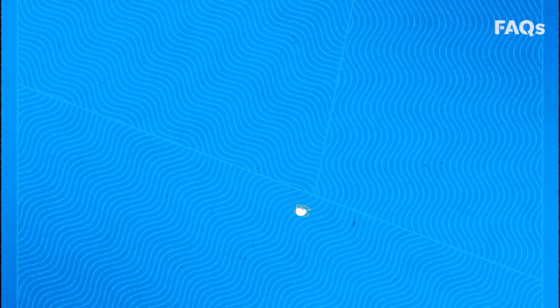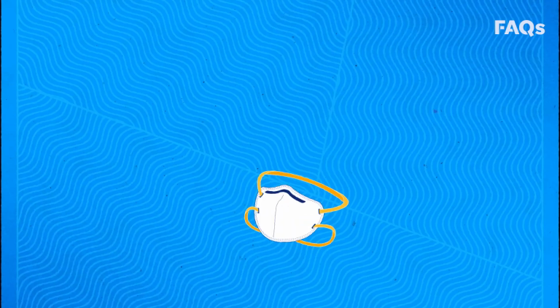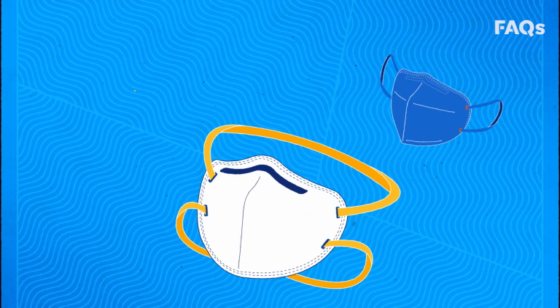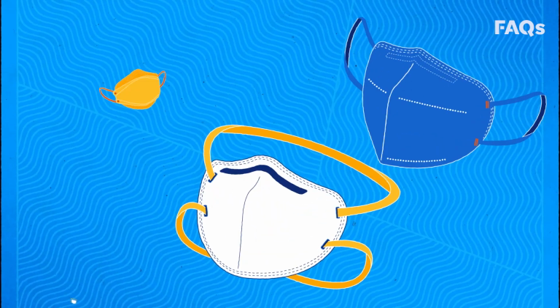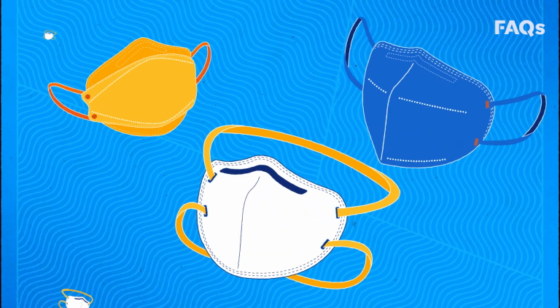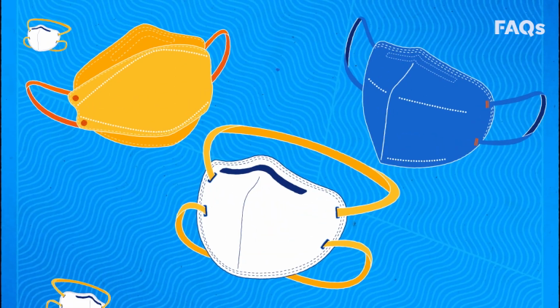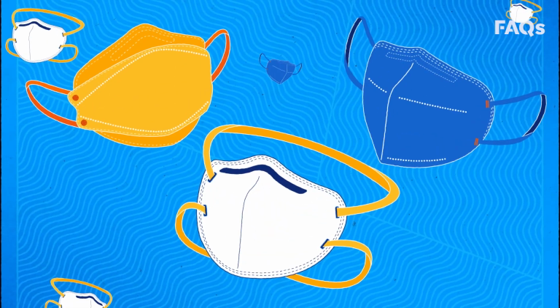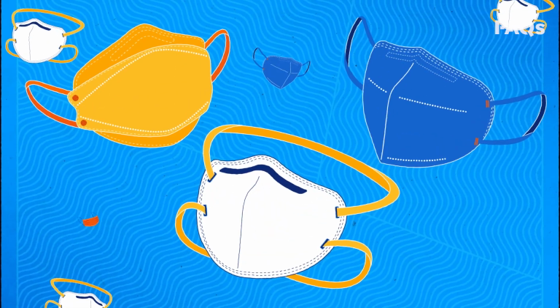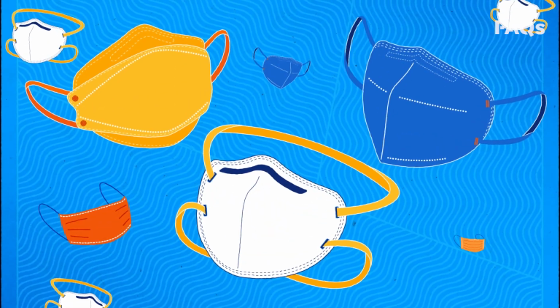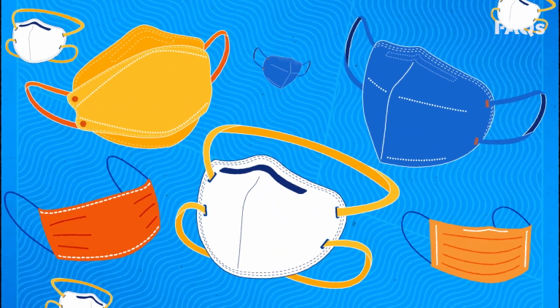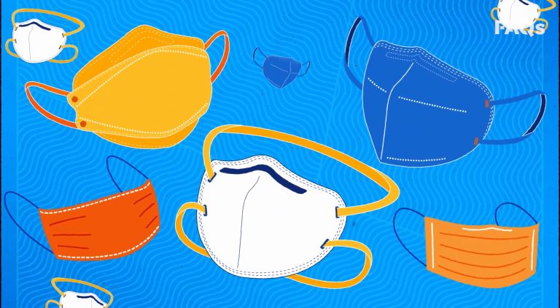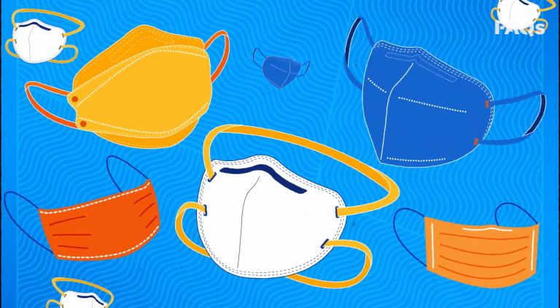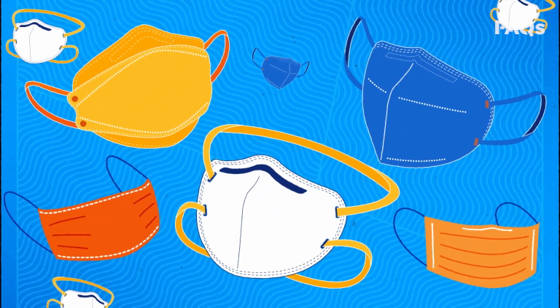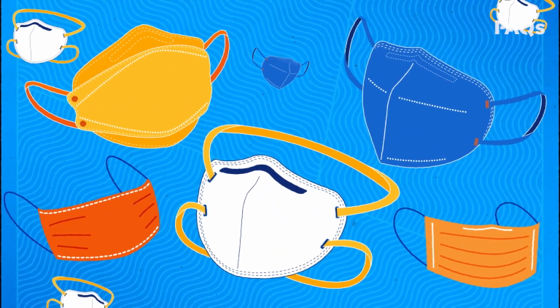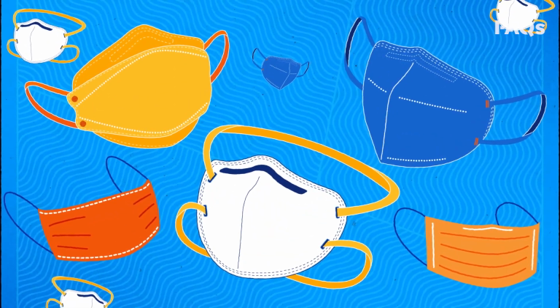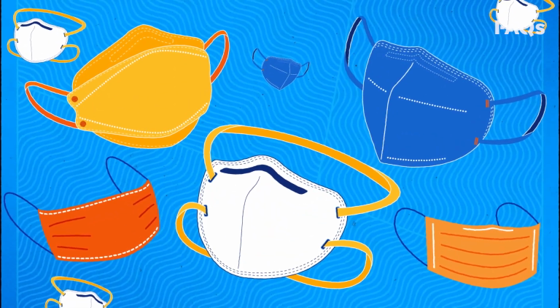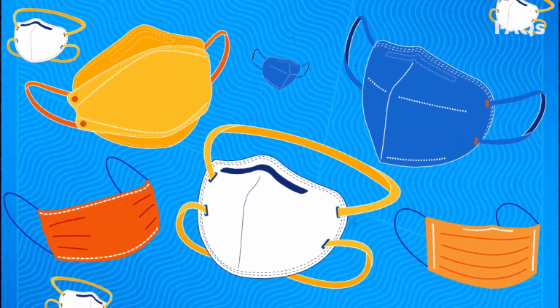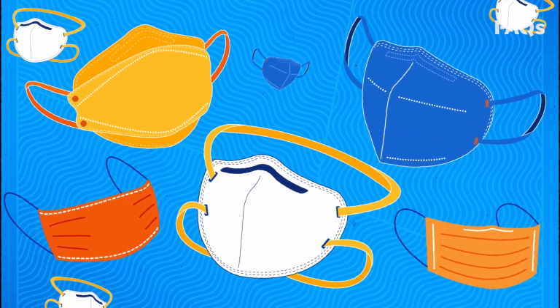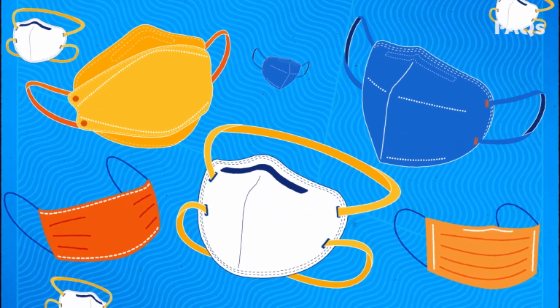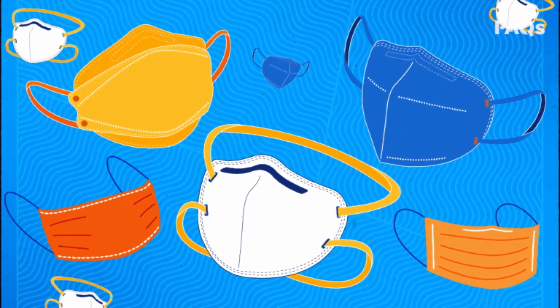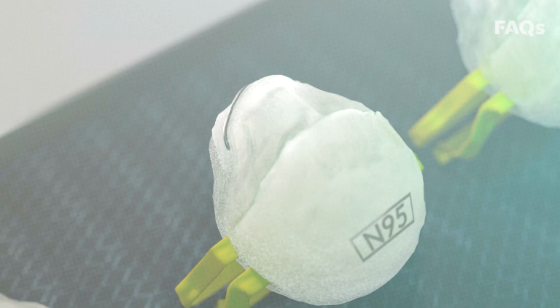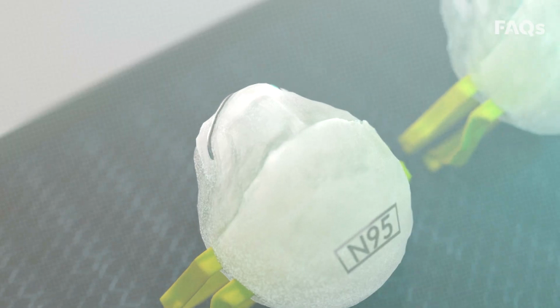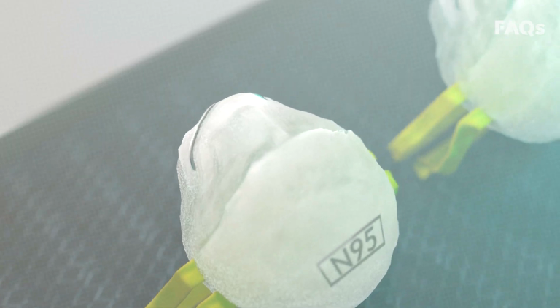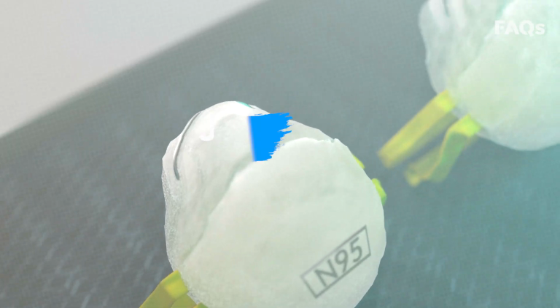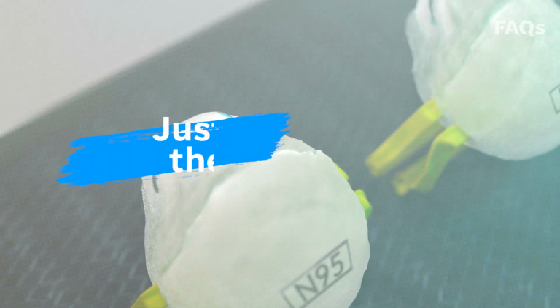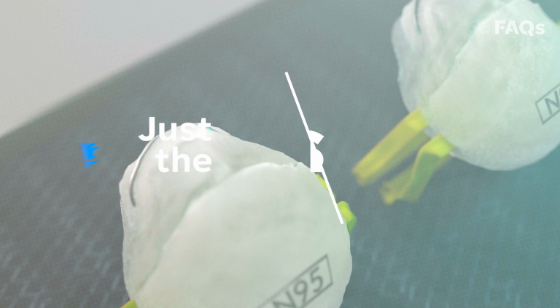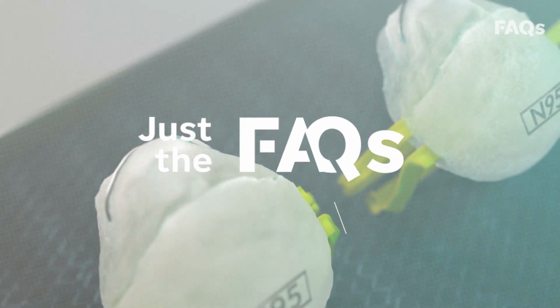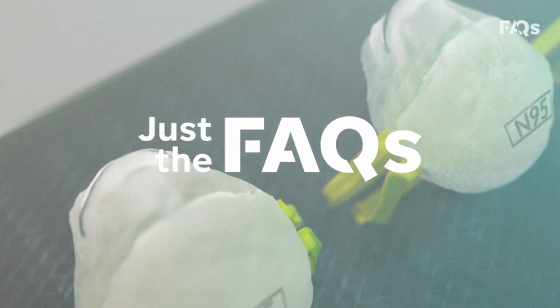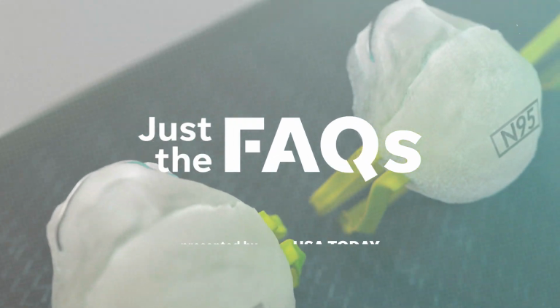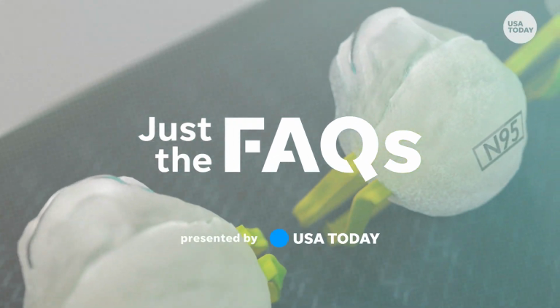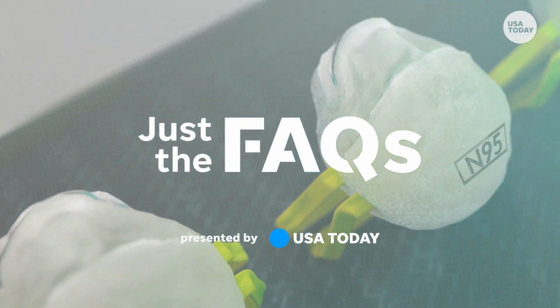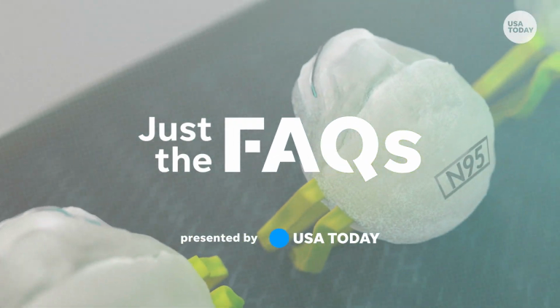In the fight against COVID, not all masks are created equal. Here's why some work better than others.